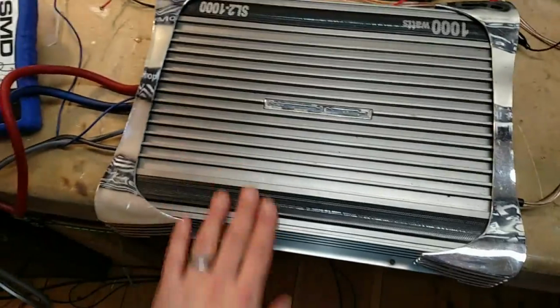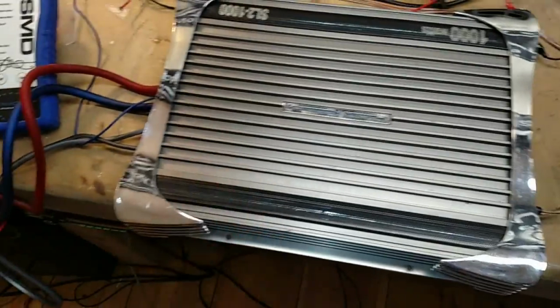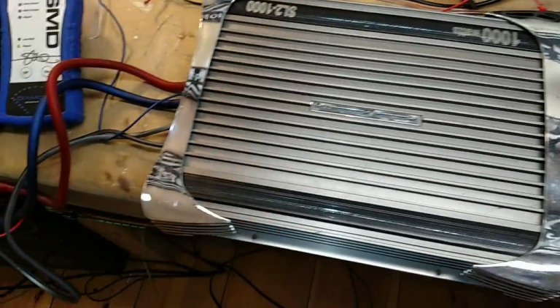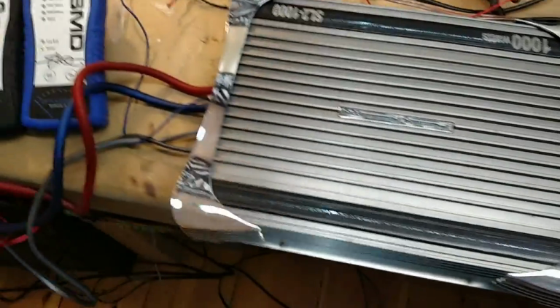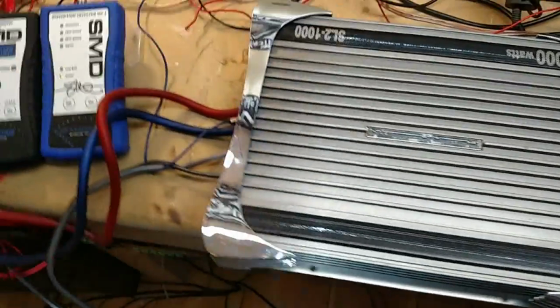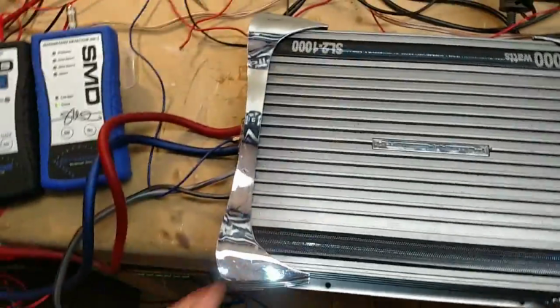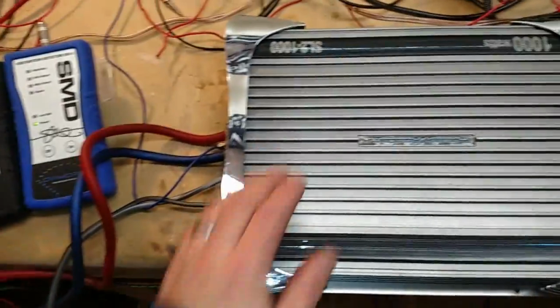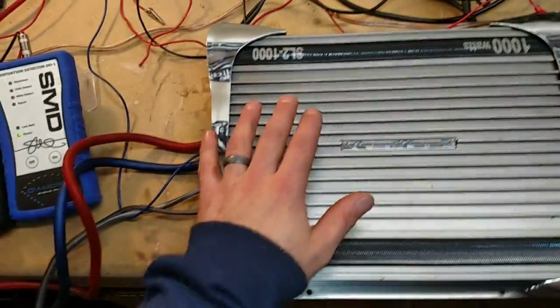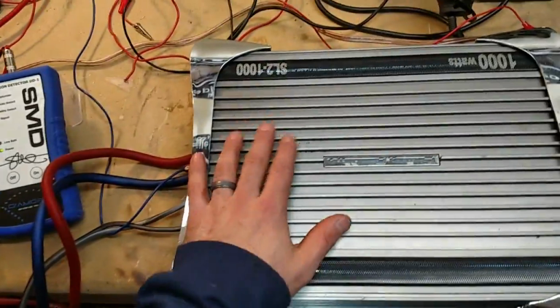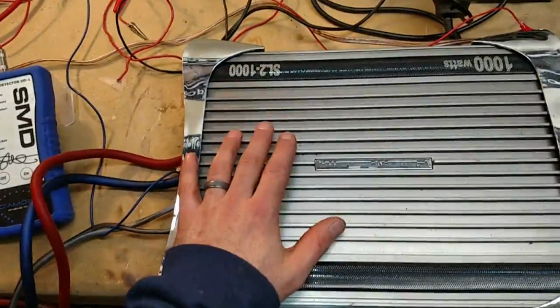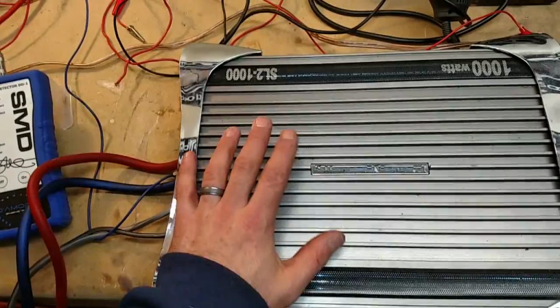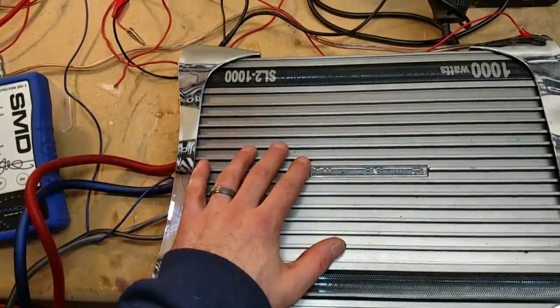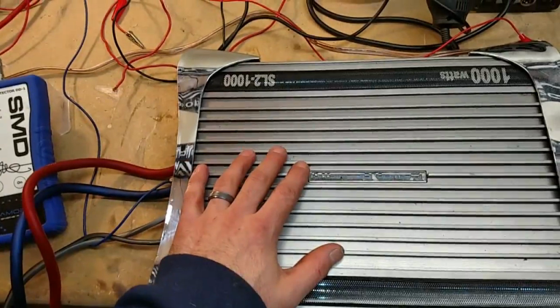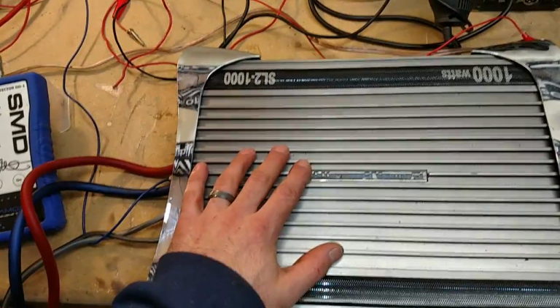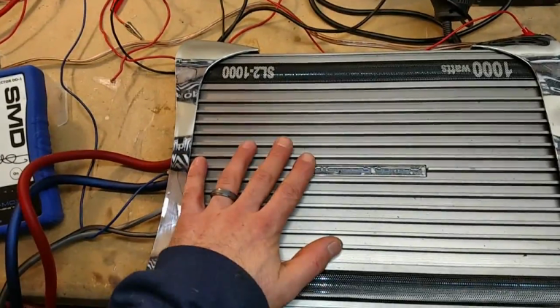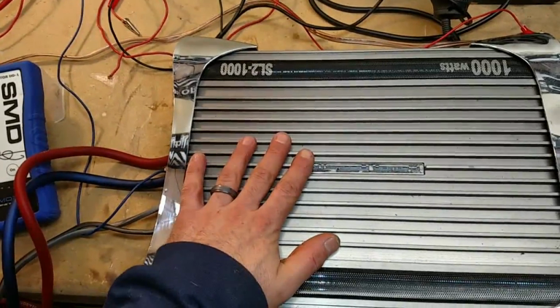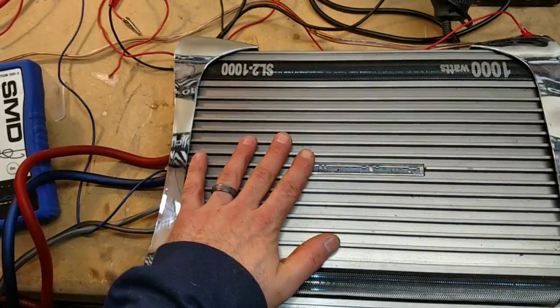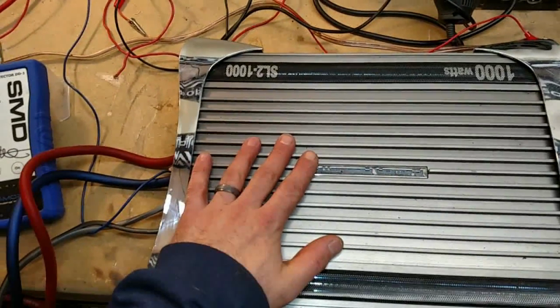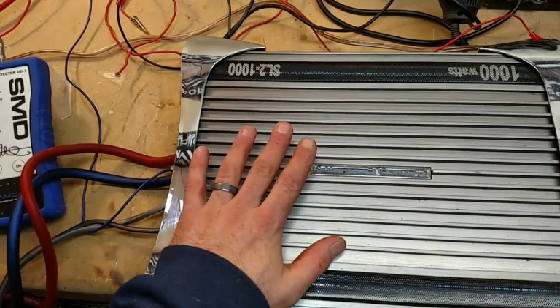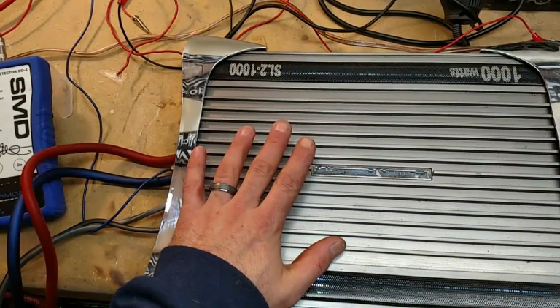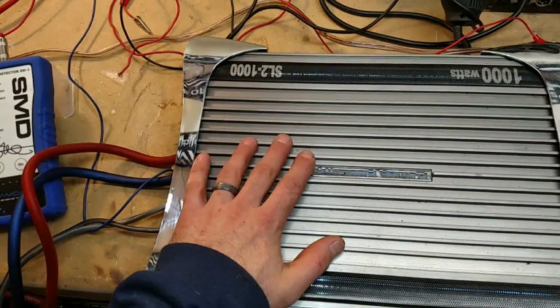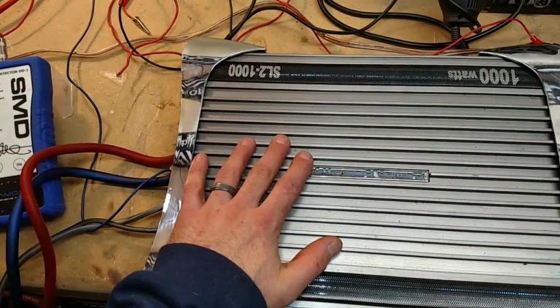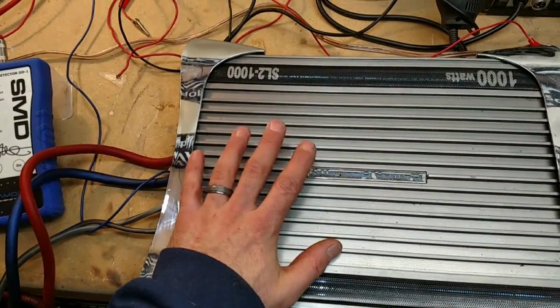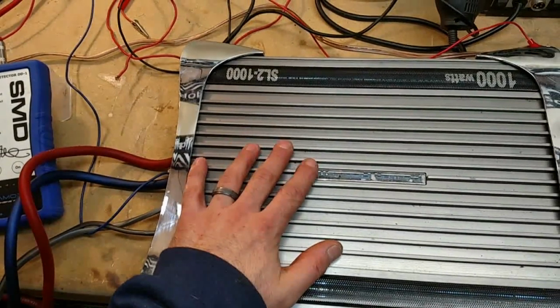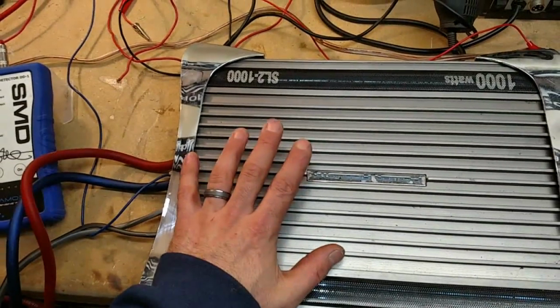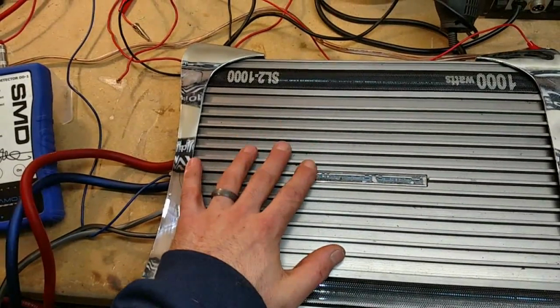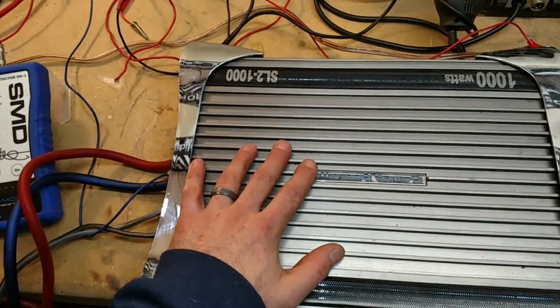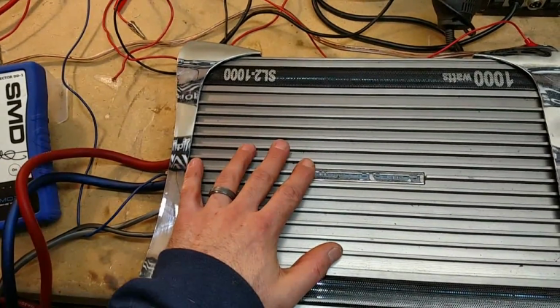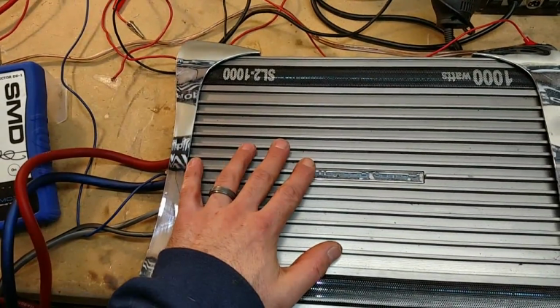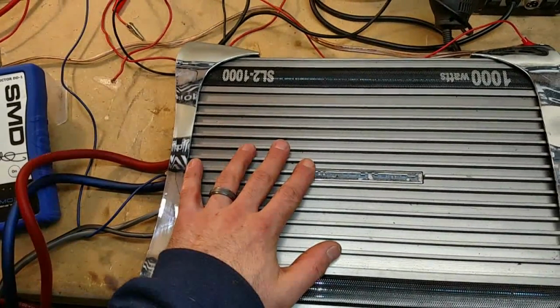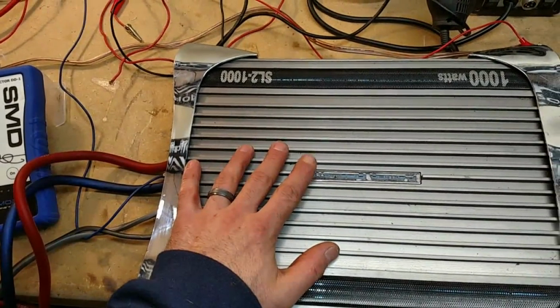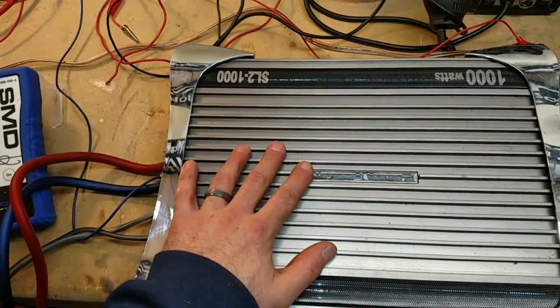So I'm going to do 4 ohm bridged on this. I'm going to do certified, uncertified, and dynamic.